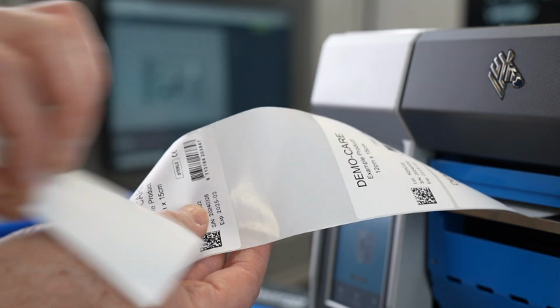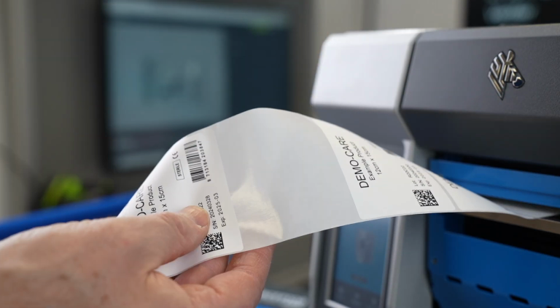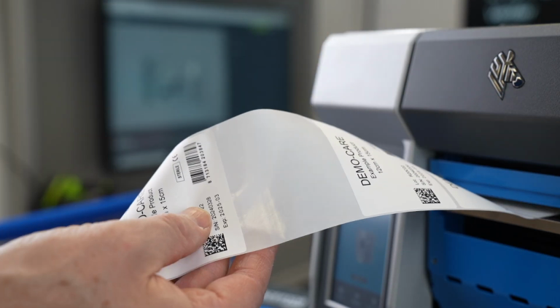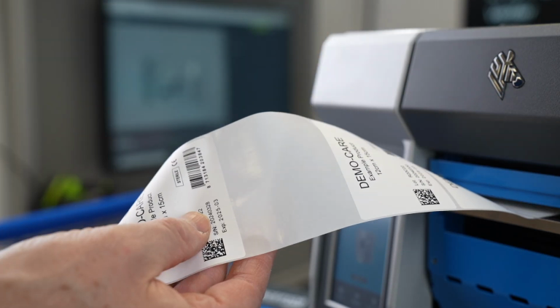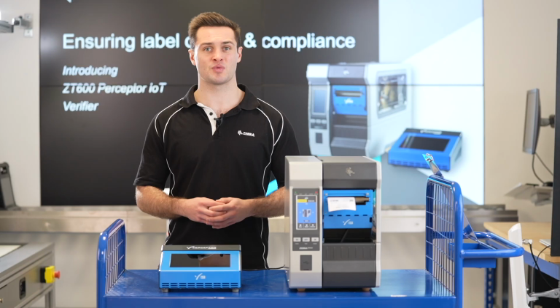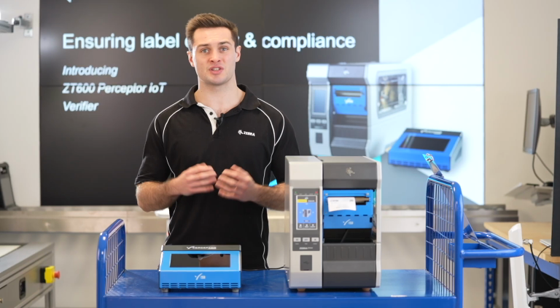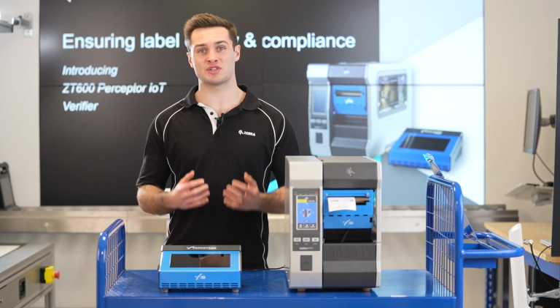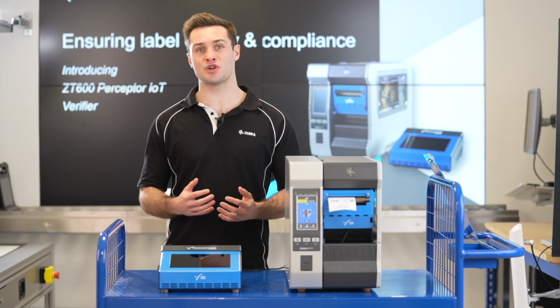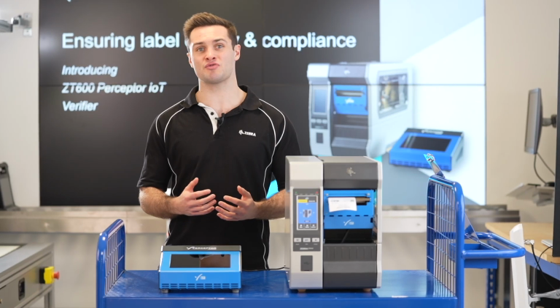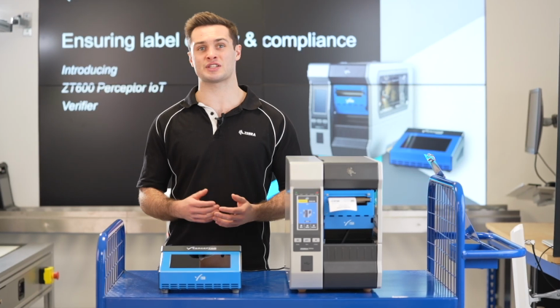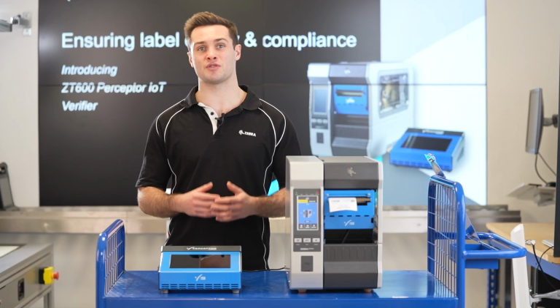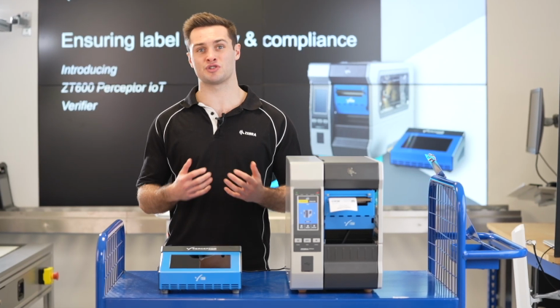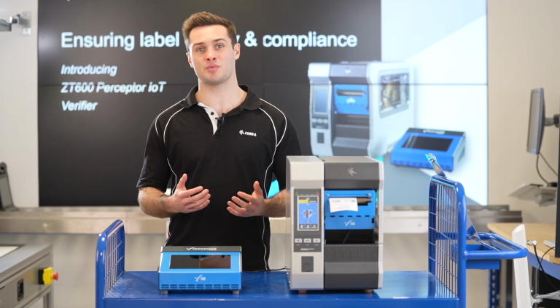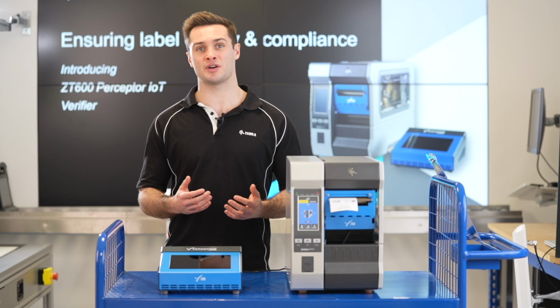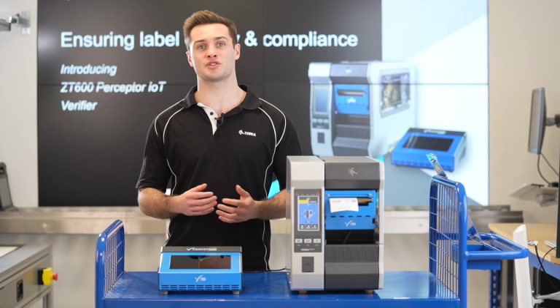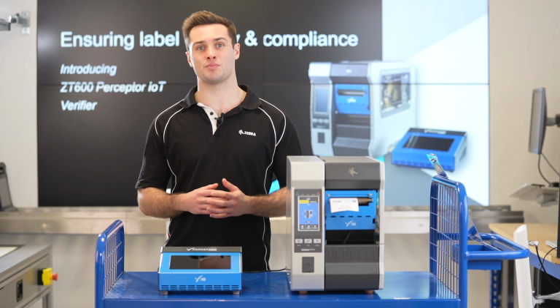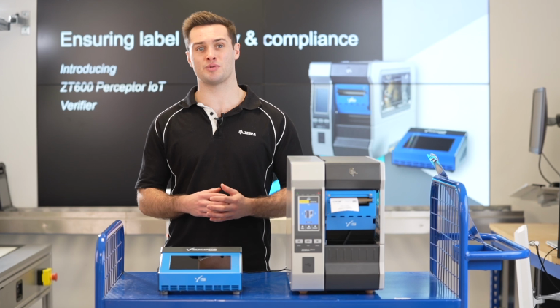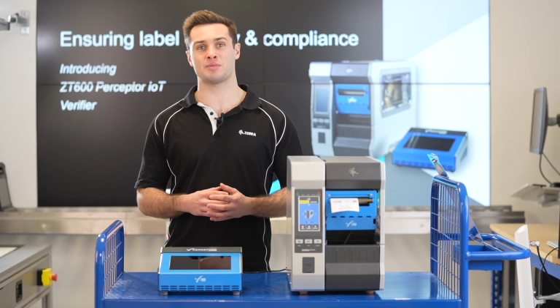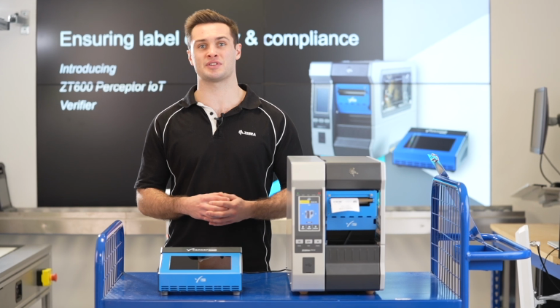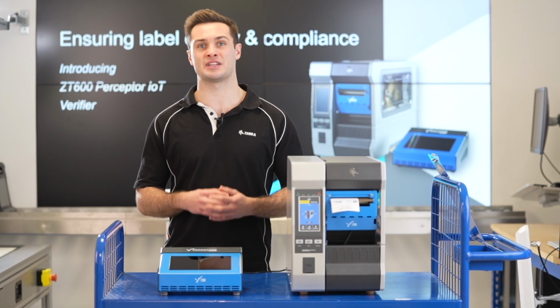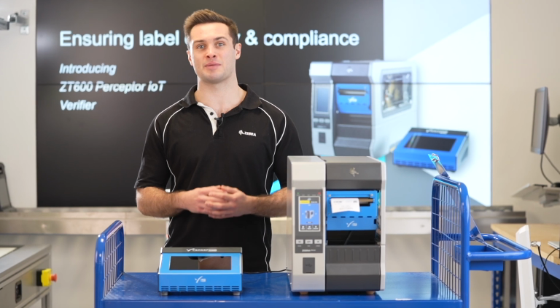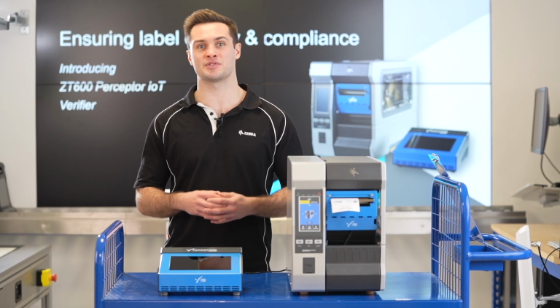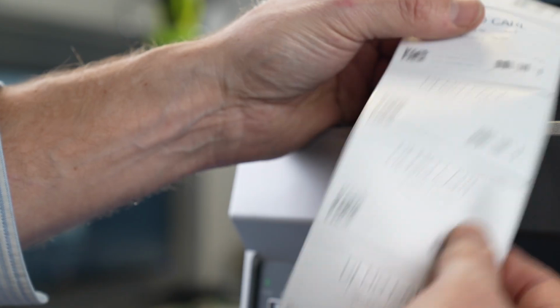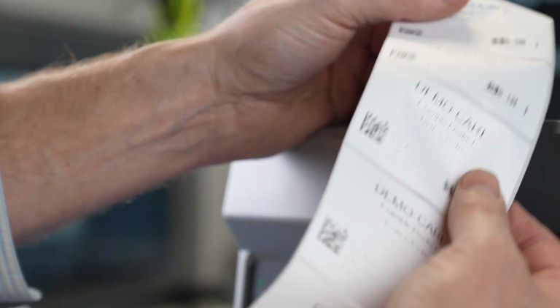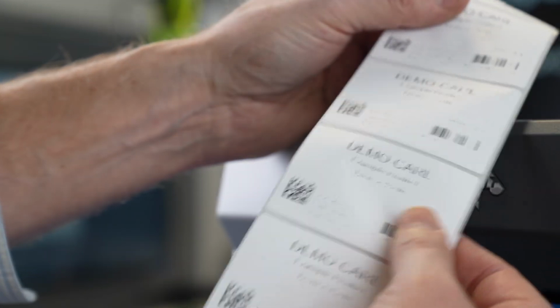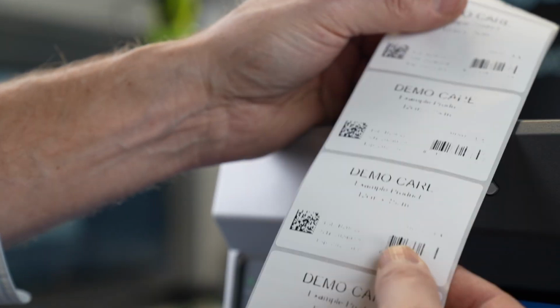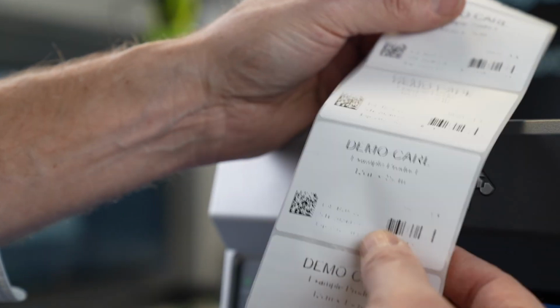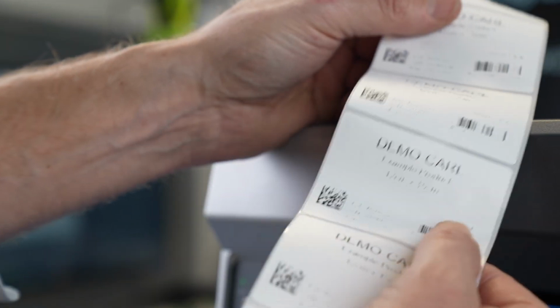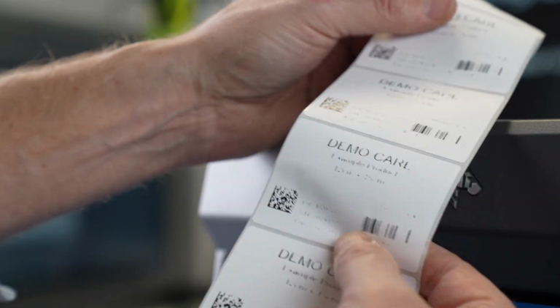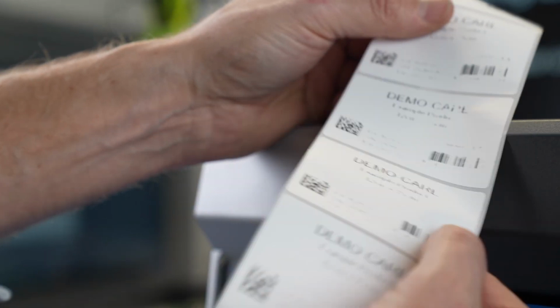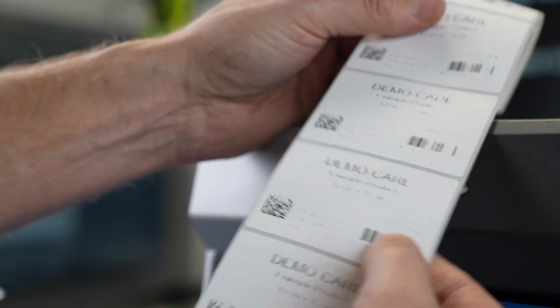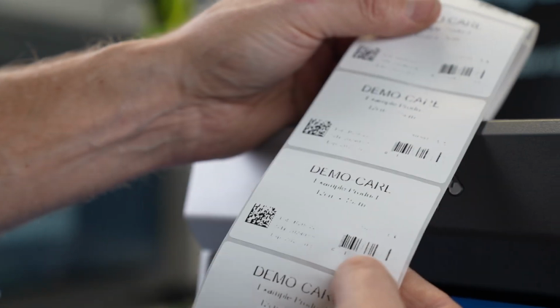Any failed or duplicate labels are backfed into the printer and overstriped, so there's no risk of duplicates or poorly printed labels making it out of the factory door.